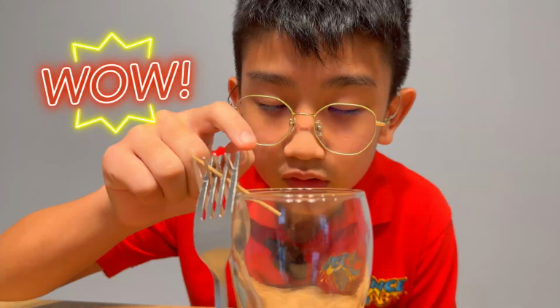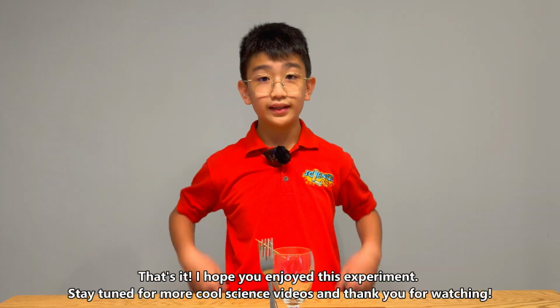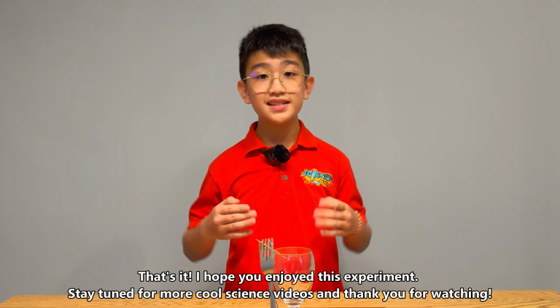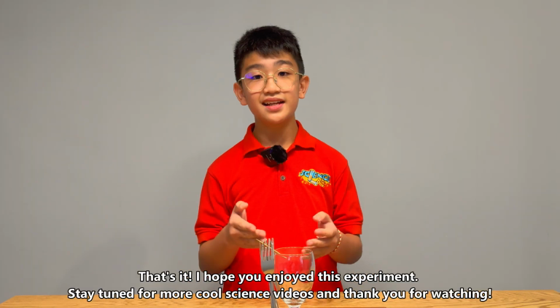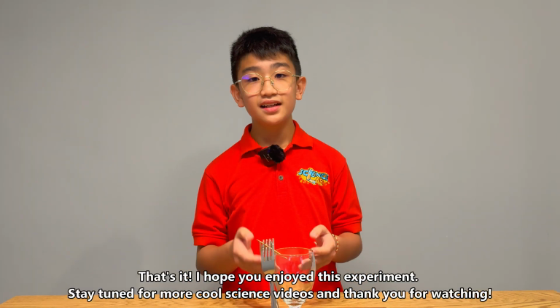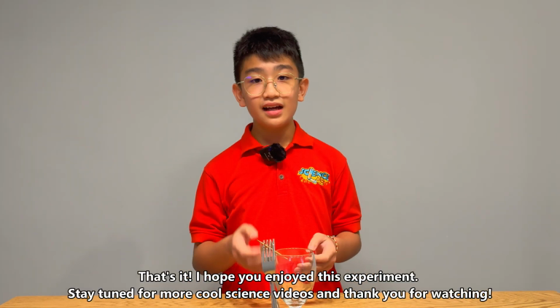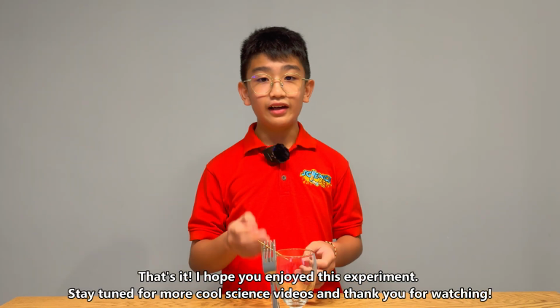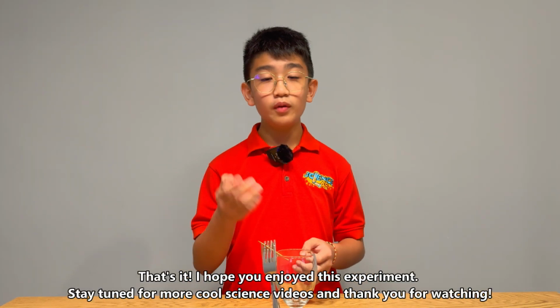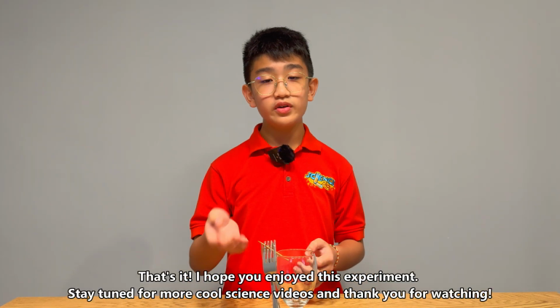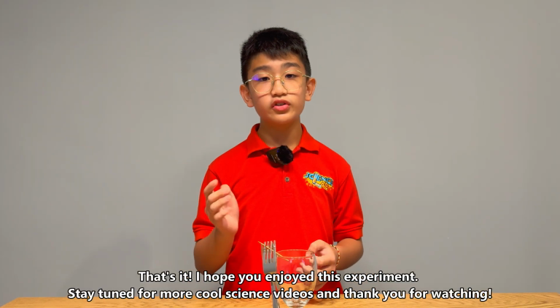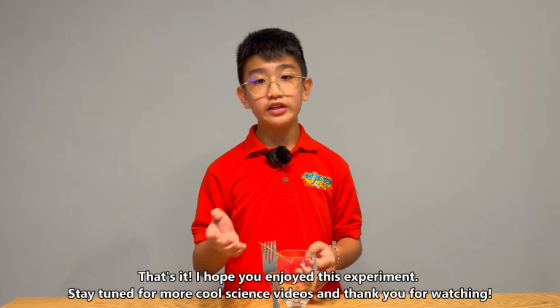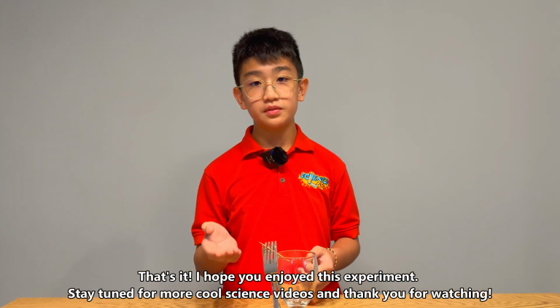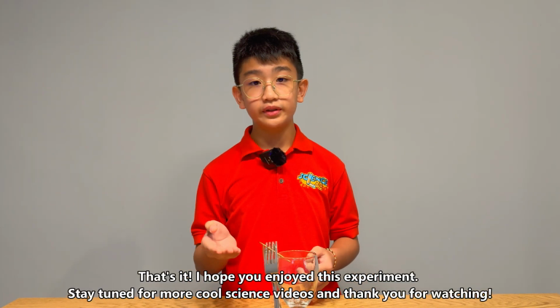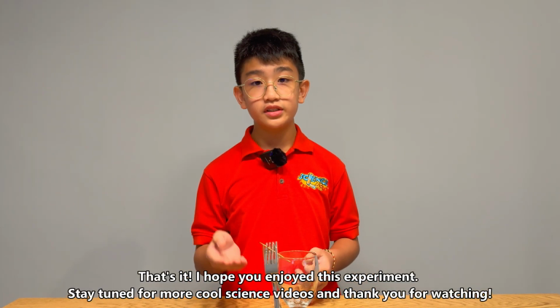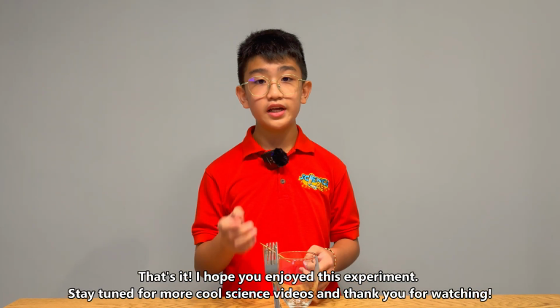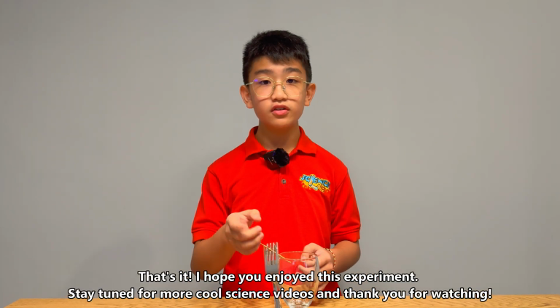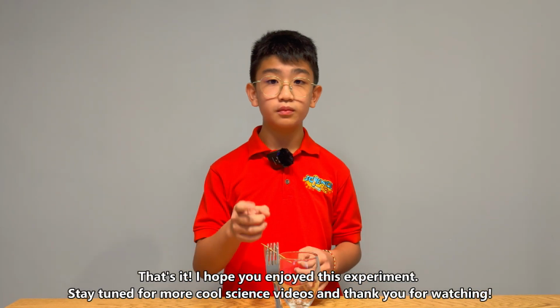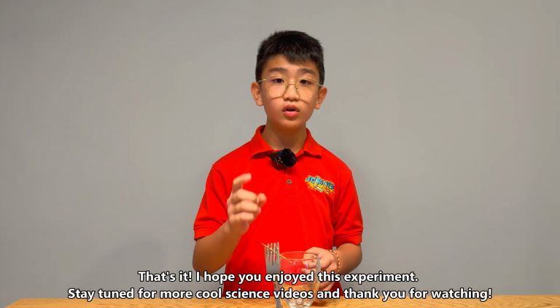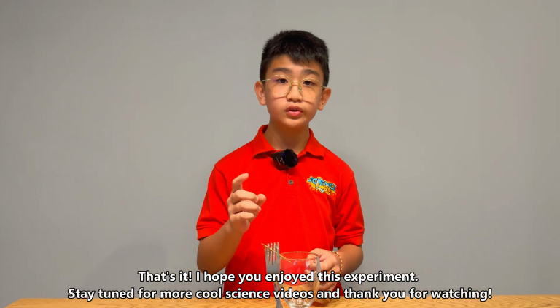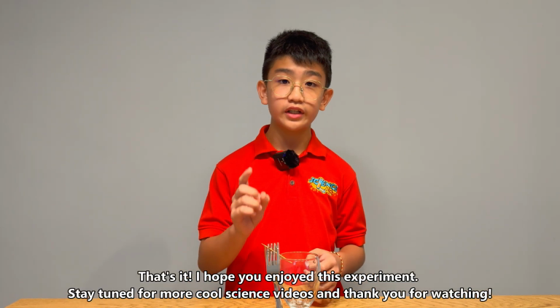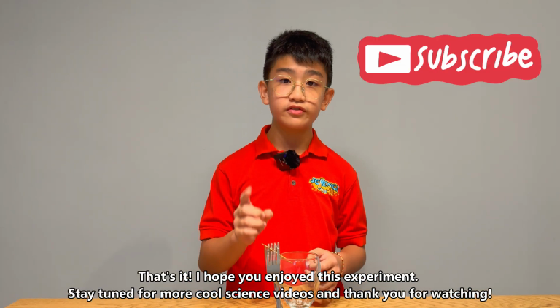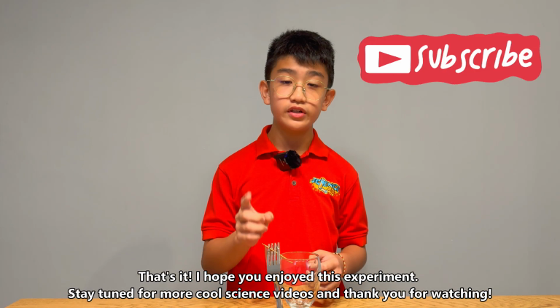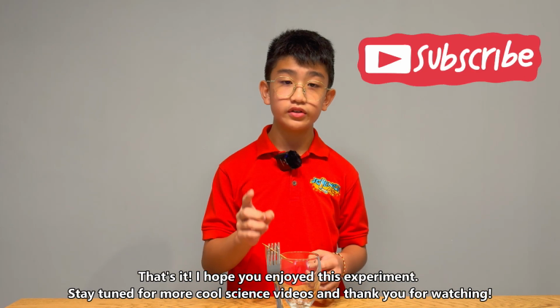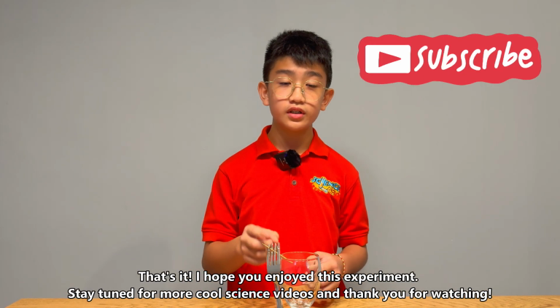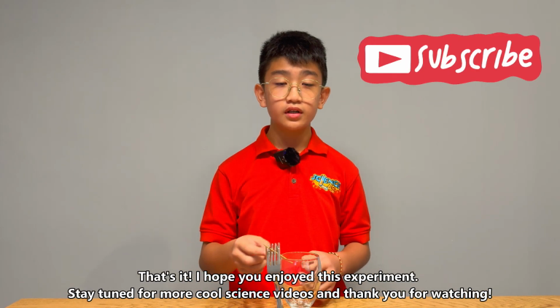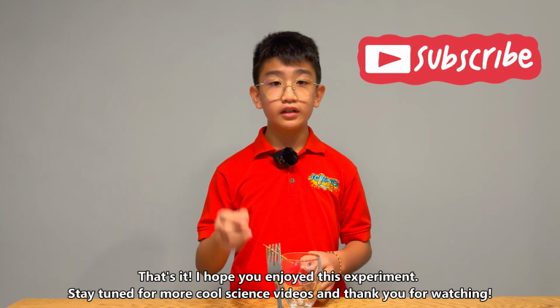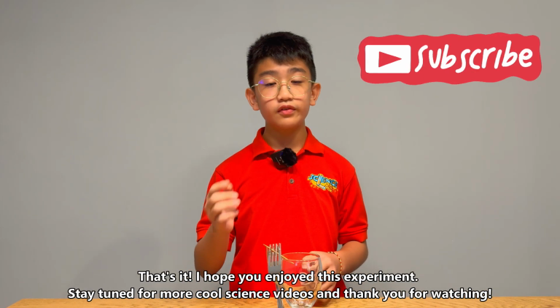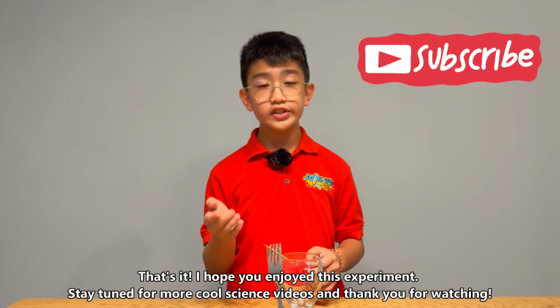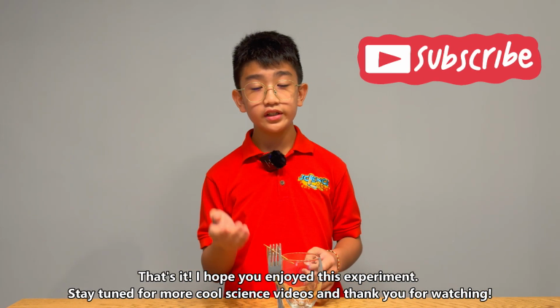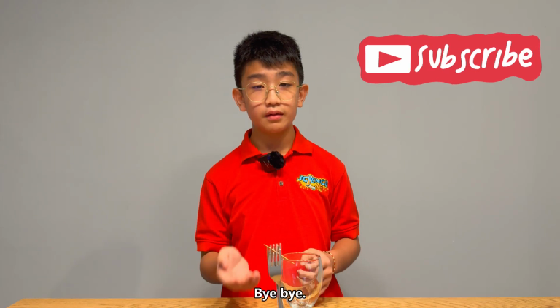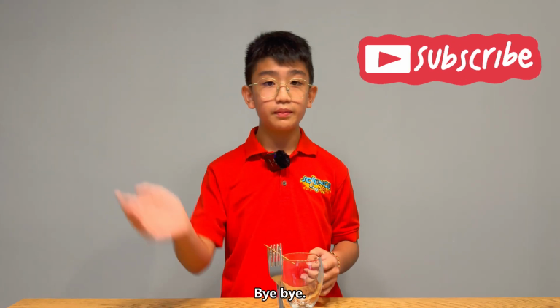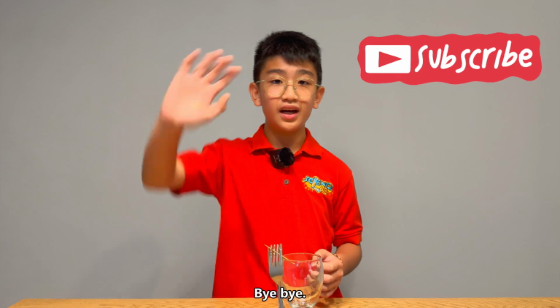That's it! I hope you enjoy this. Stay tuned for more Guru Science videos. Thank you for watching and bye-bye!